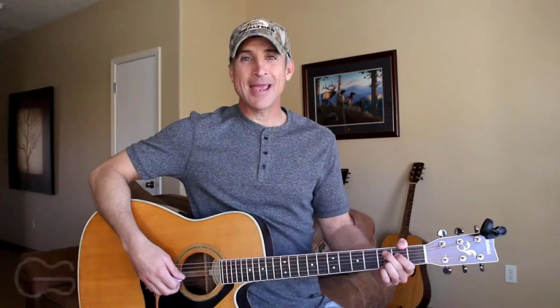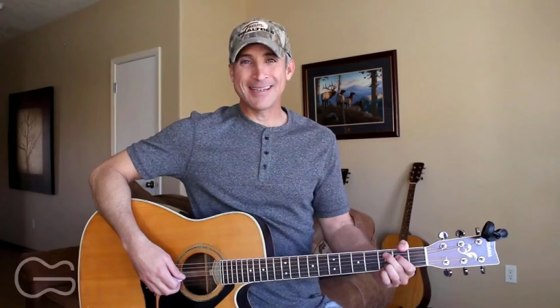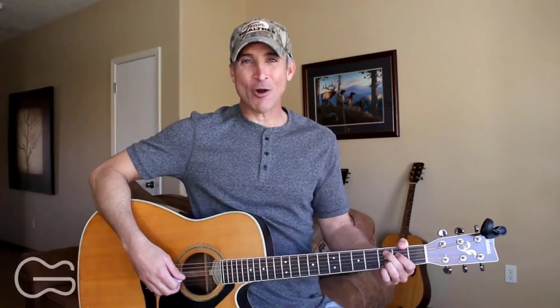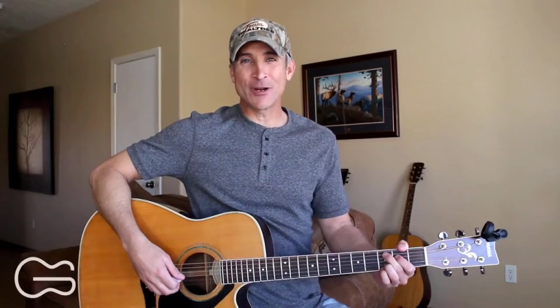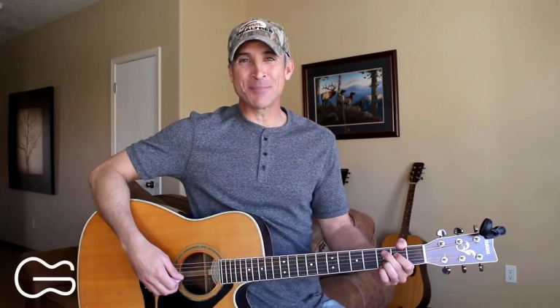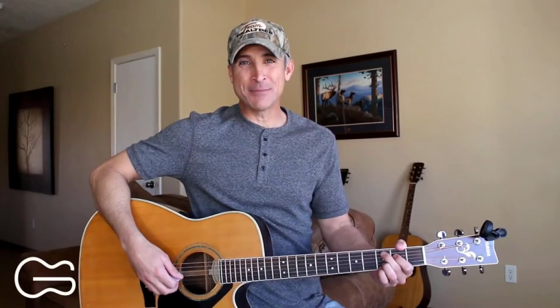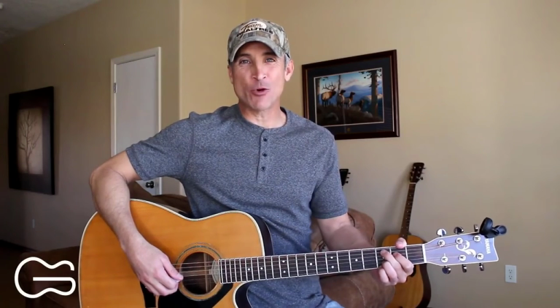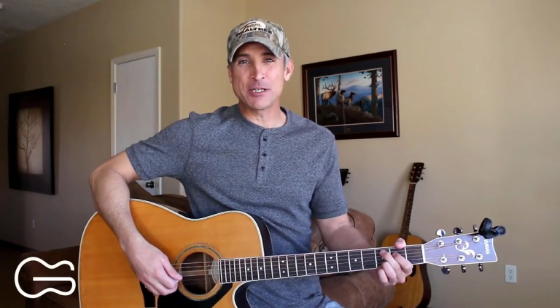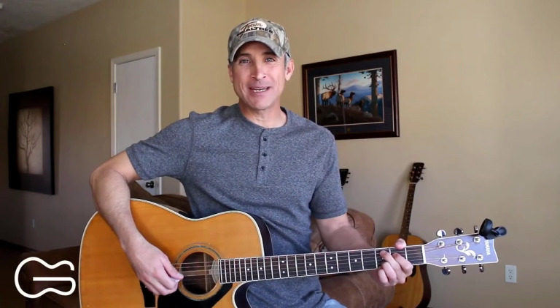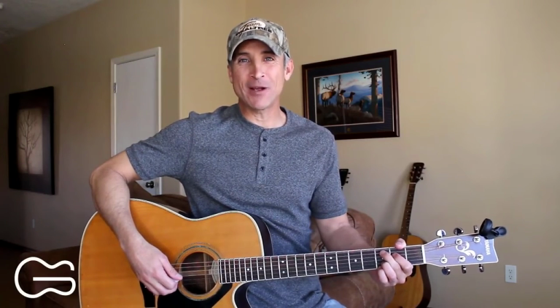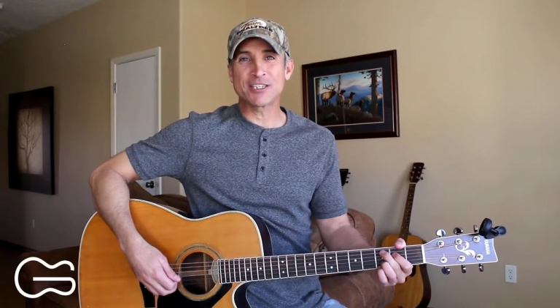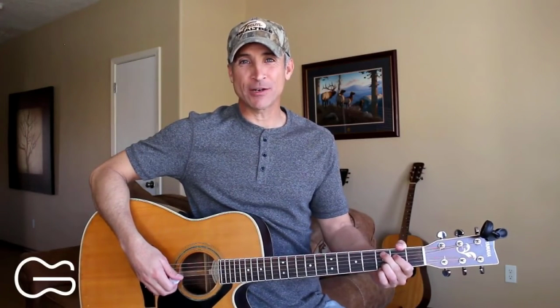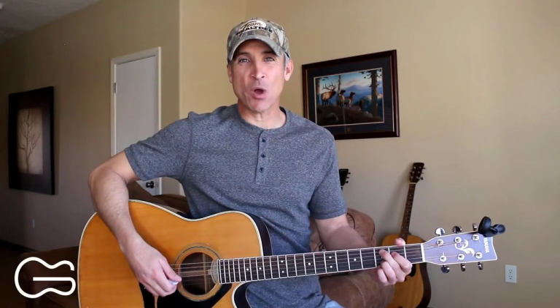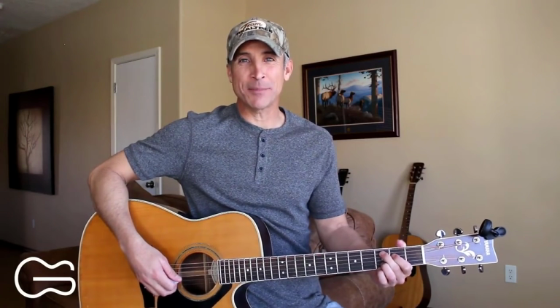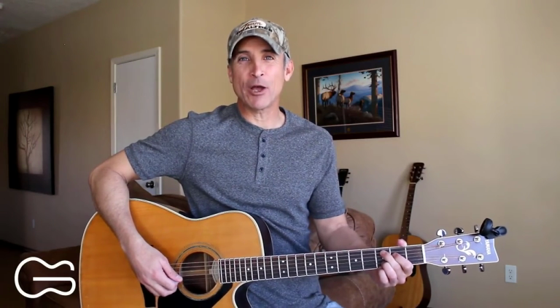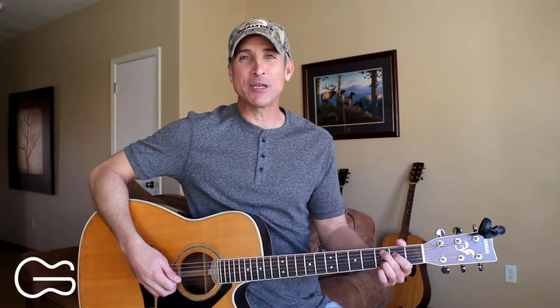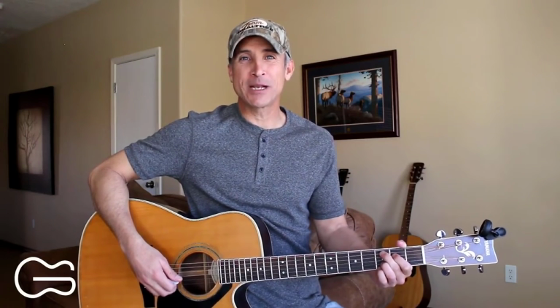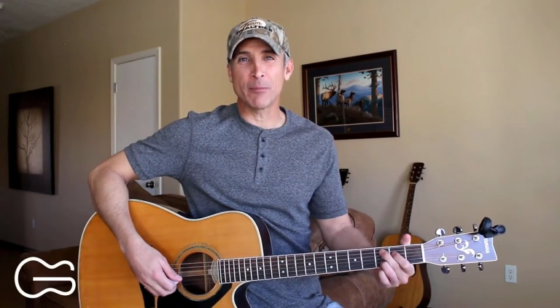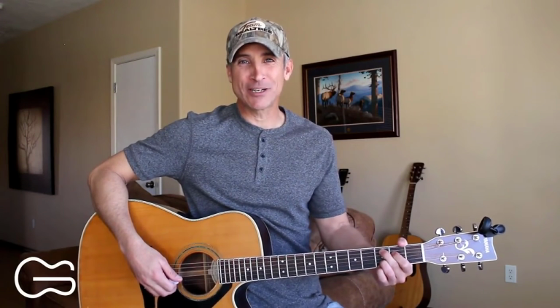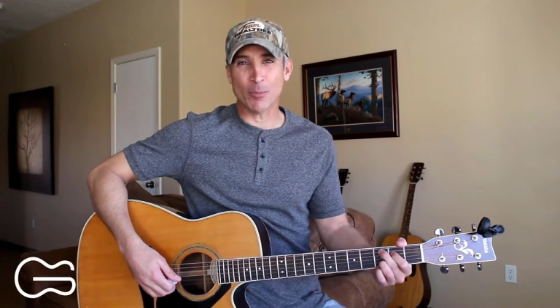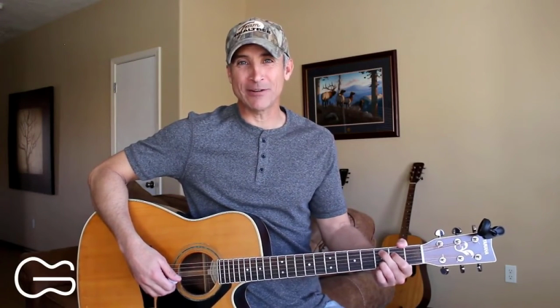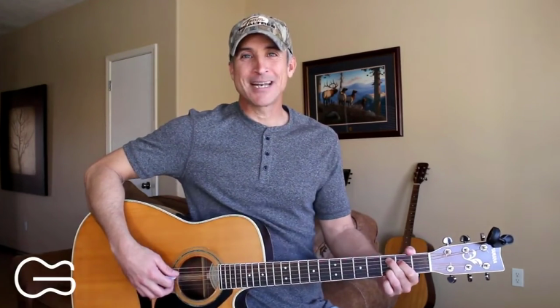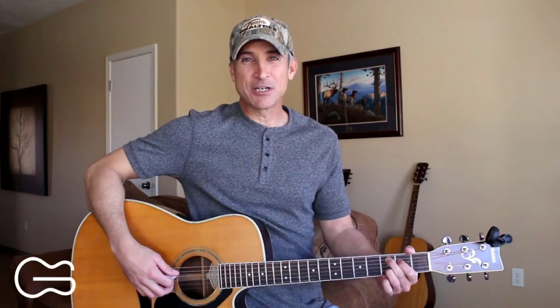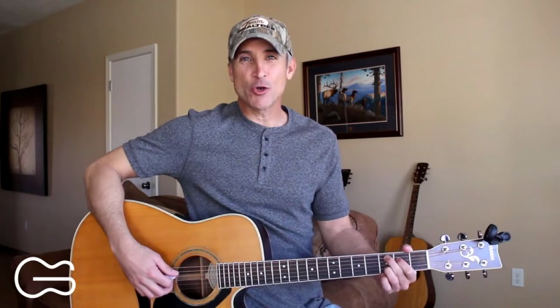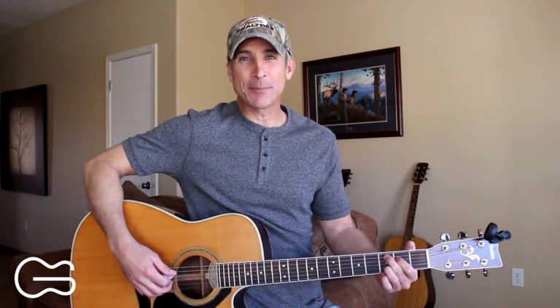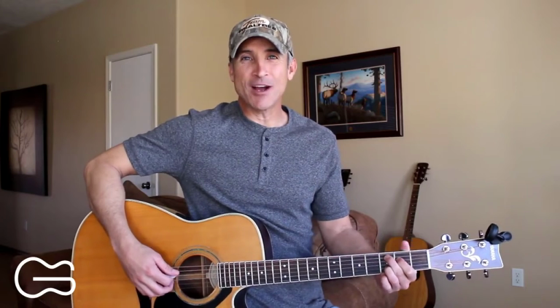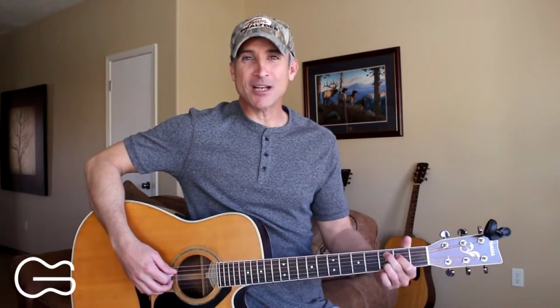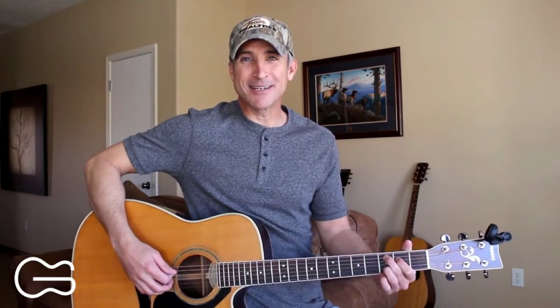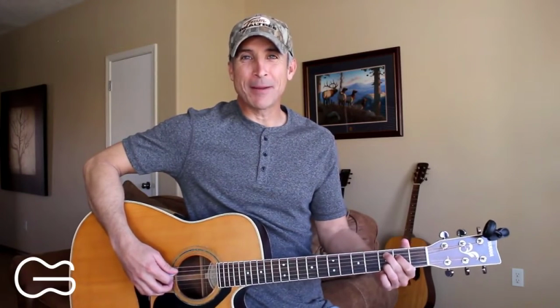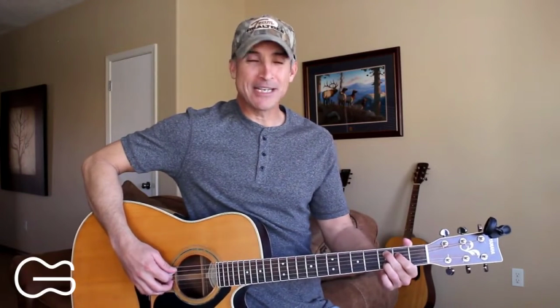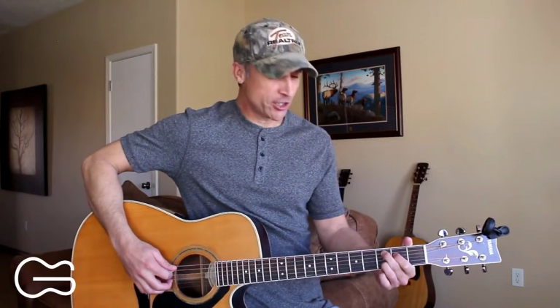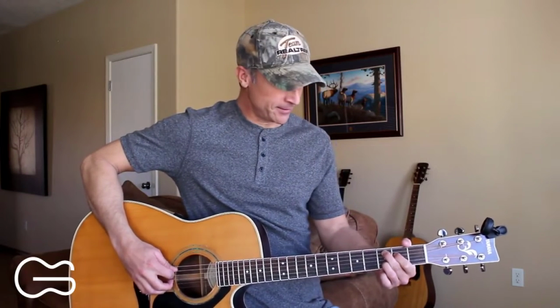Hey guitar friends, my name is Robbie Trujillo and this channel is all about helping you become a better guitar player. Today I'm going to show you how to play Austin by Blake Shelton.